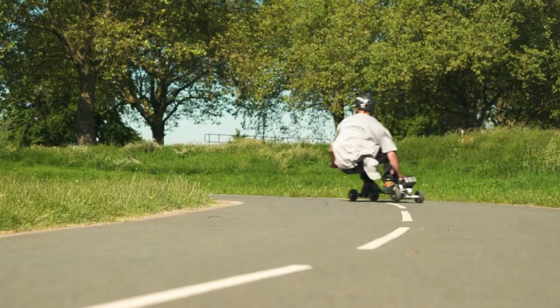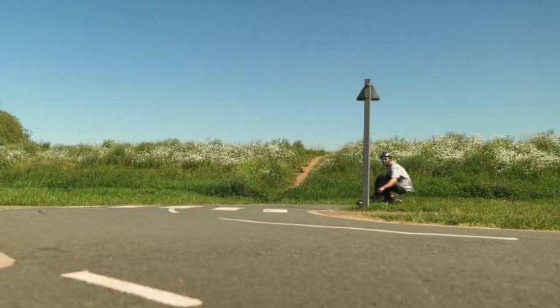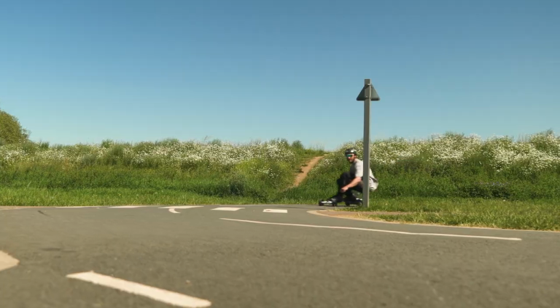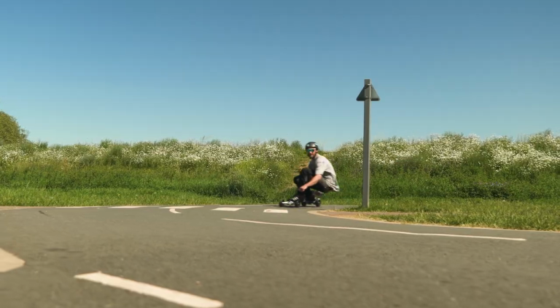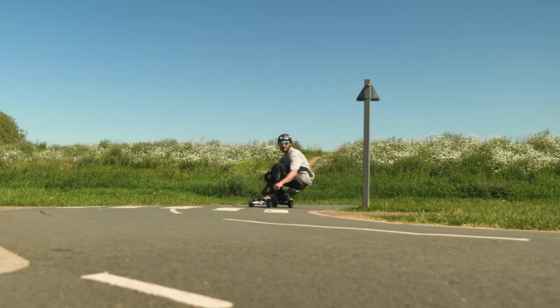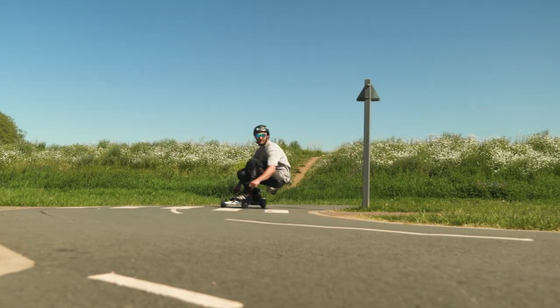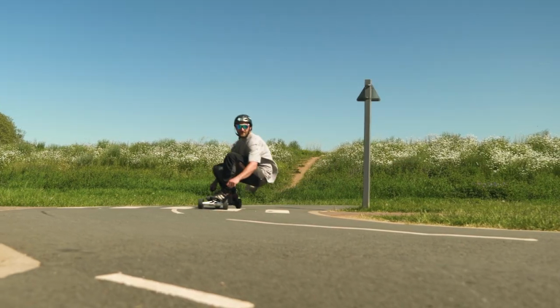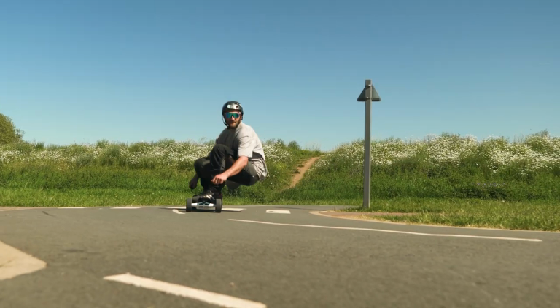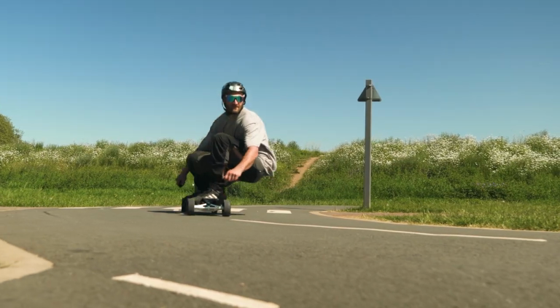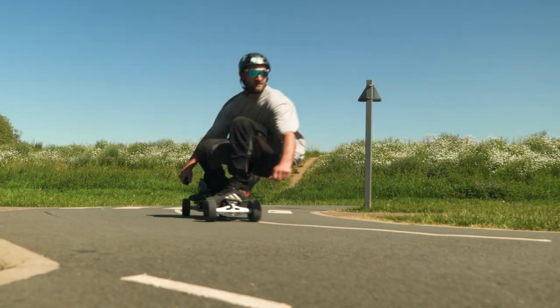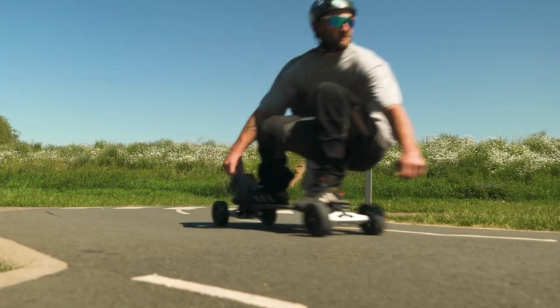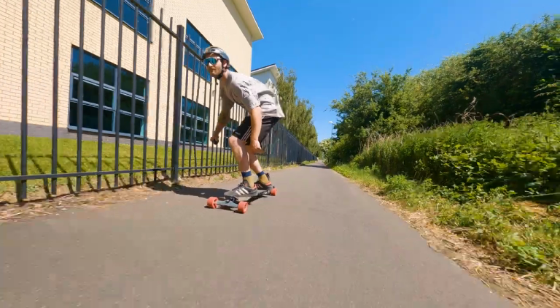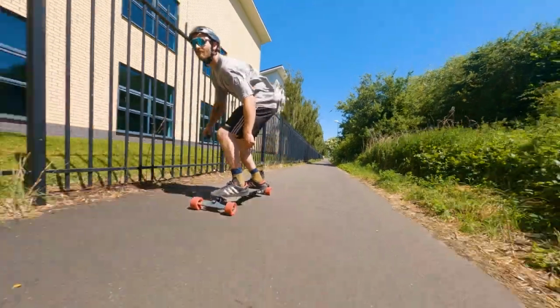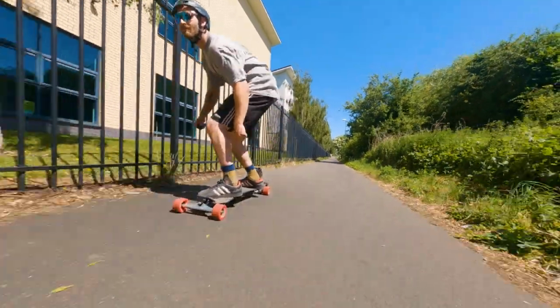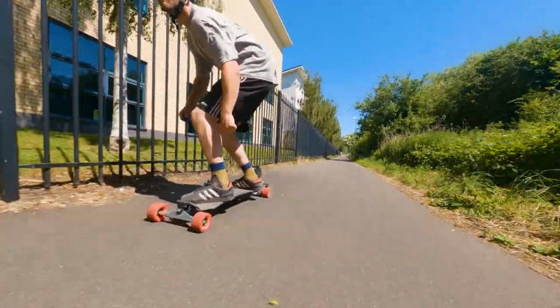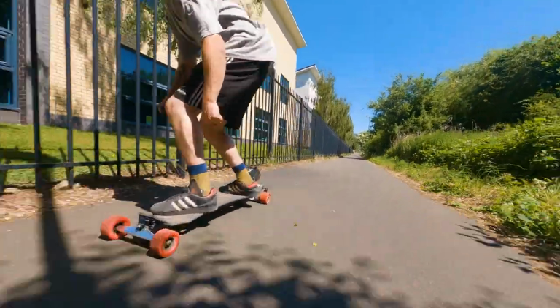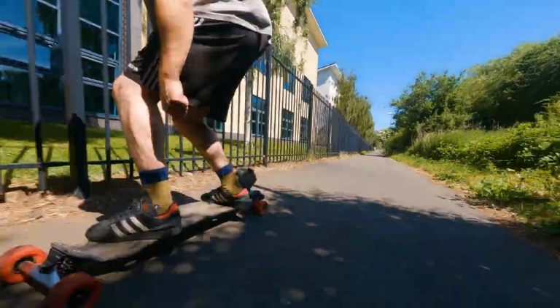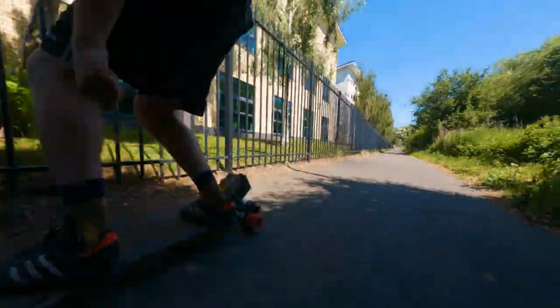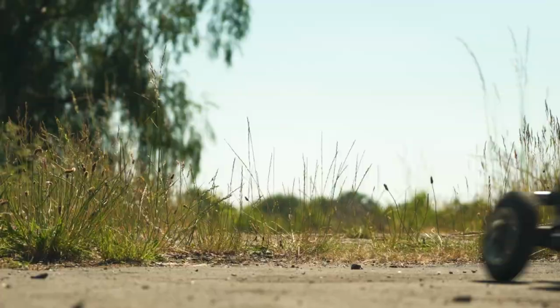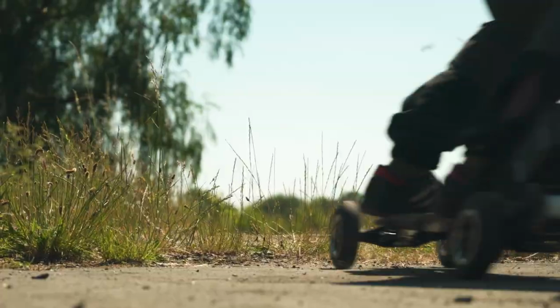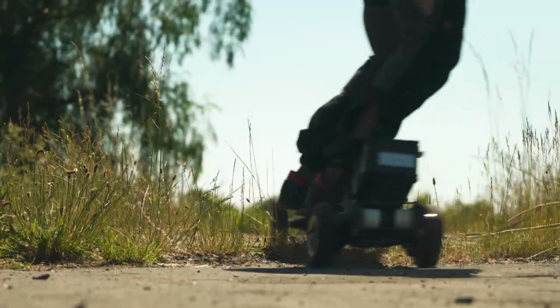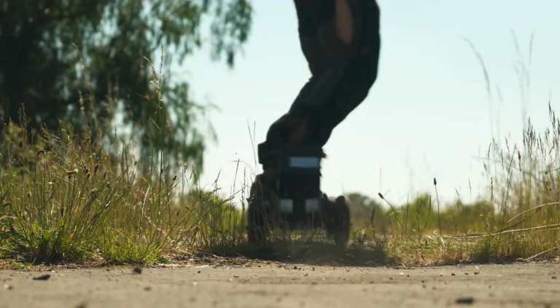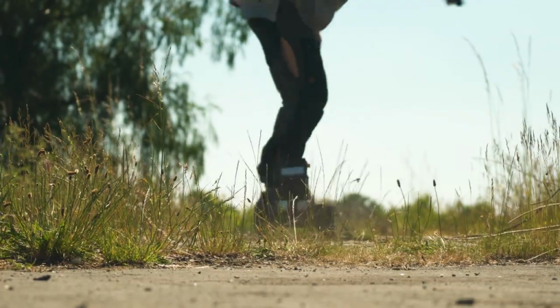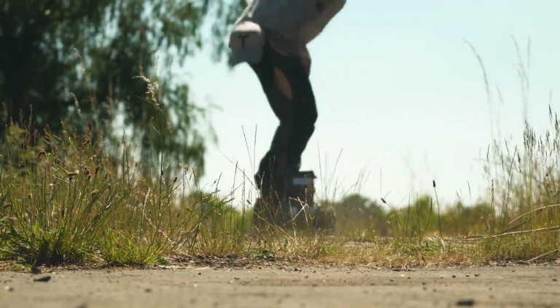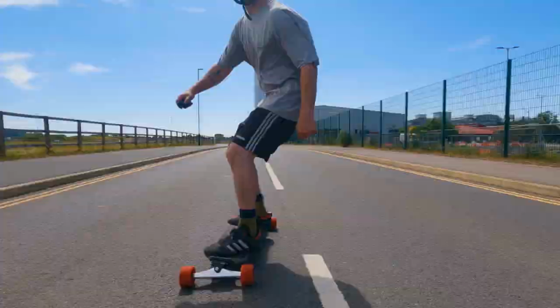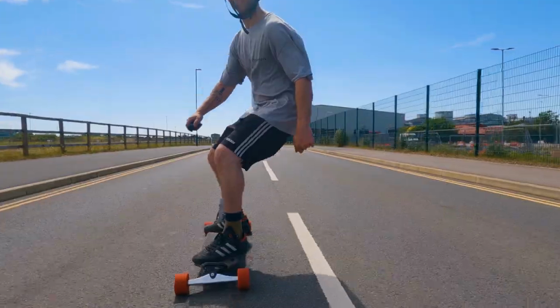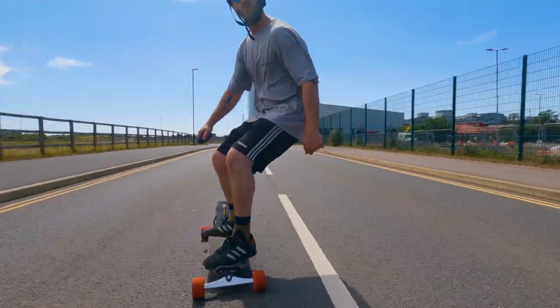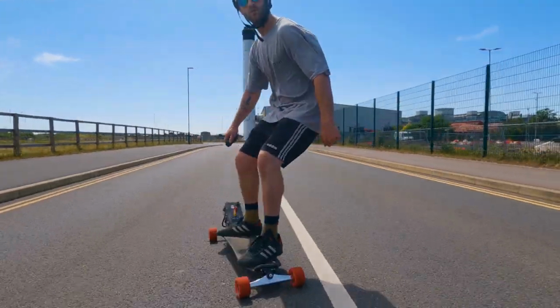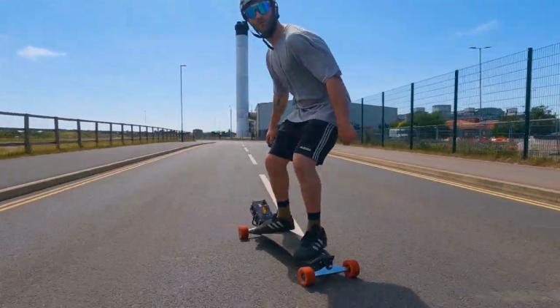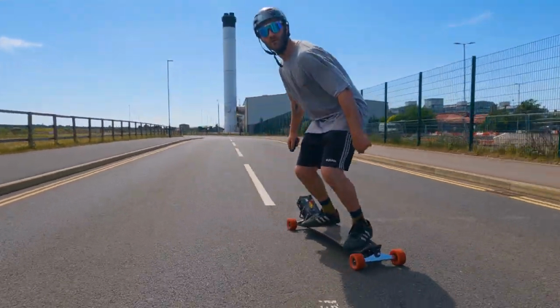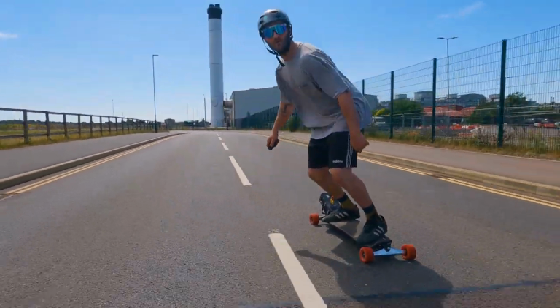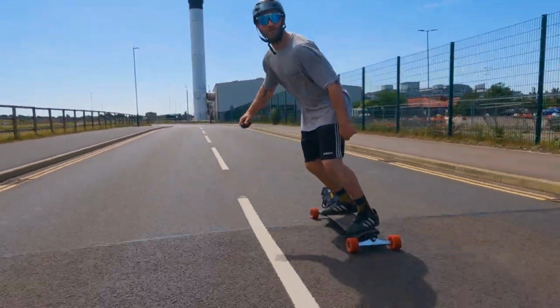Today we're going to take a closer look at the Carveboard, as it deserves a spot in the Trampa range.